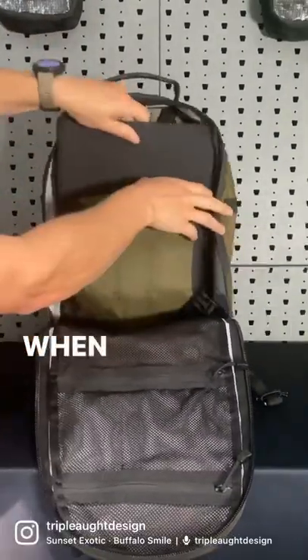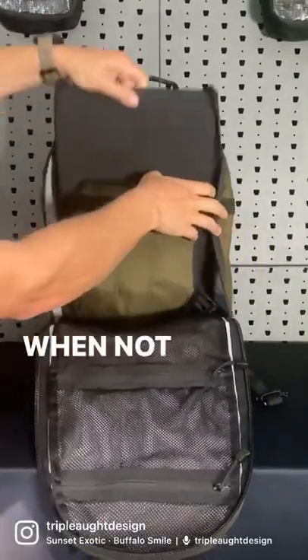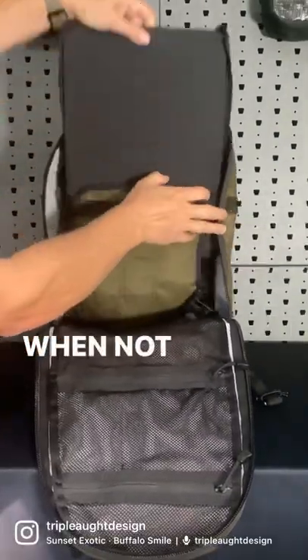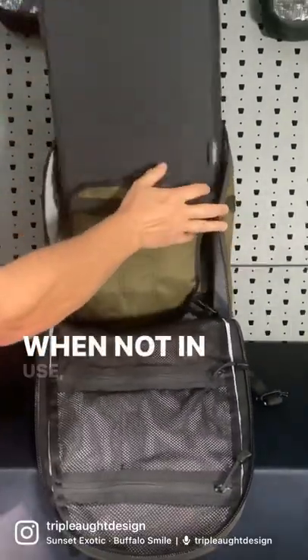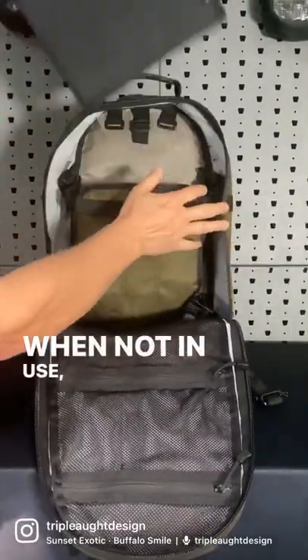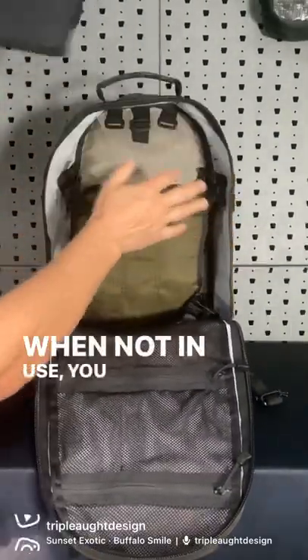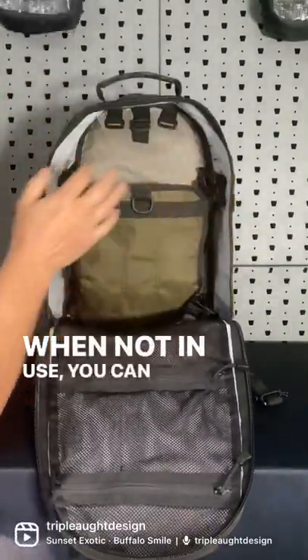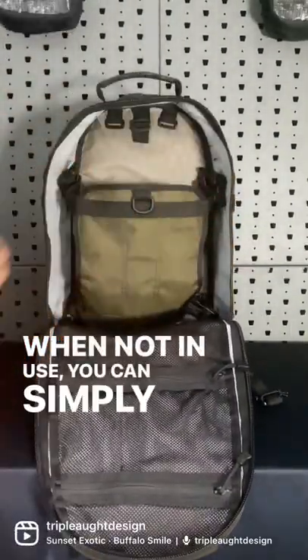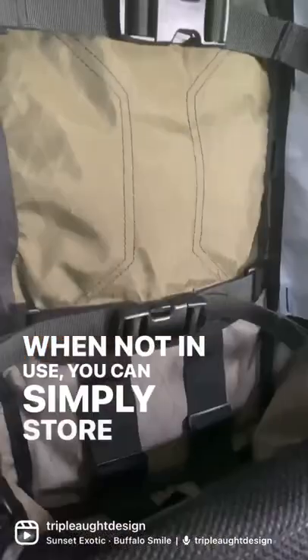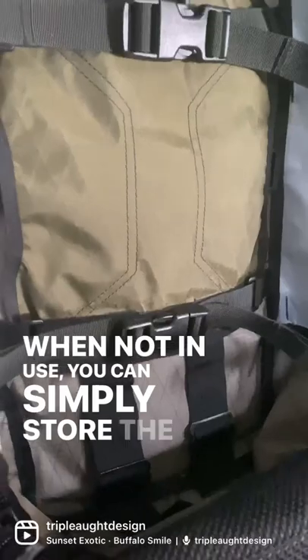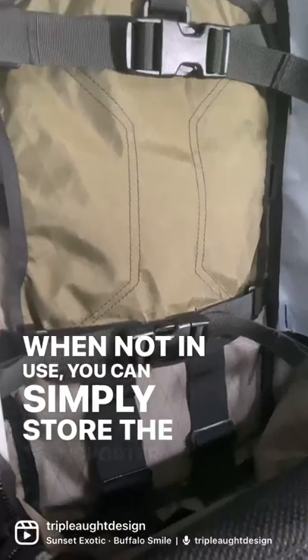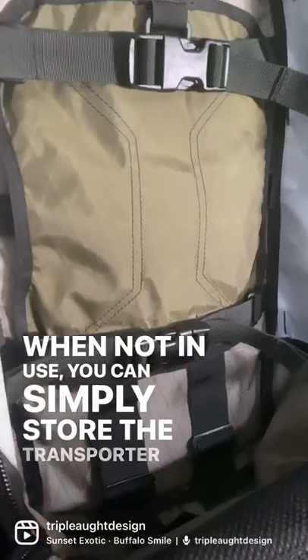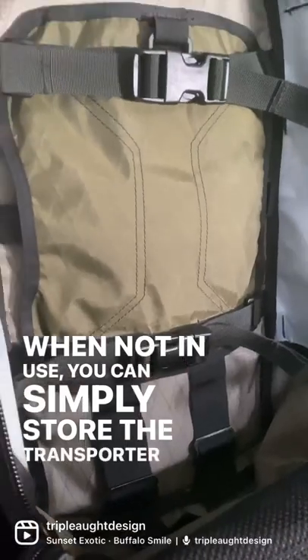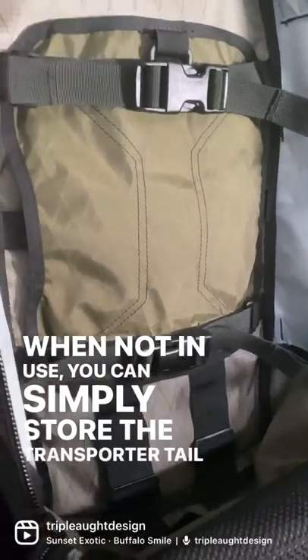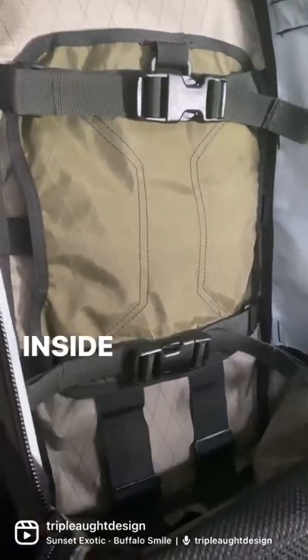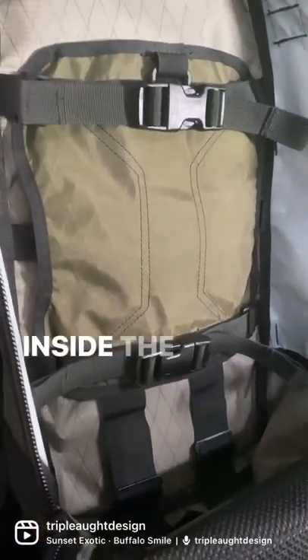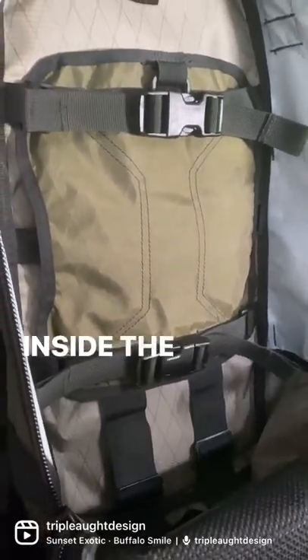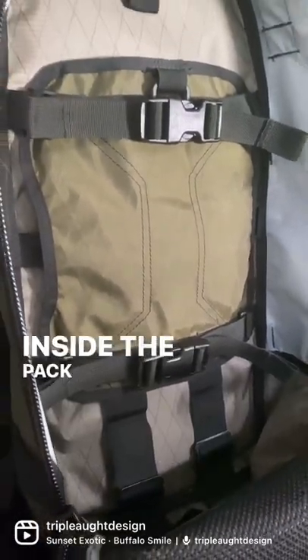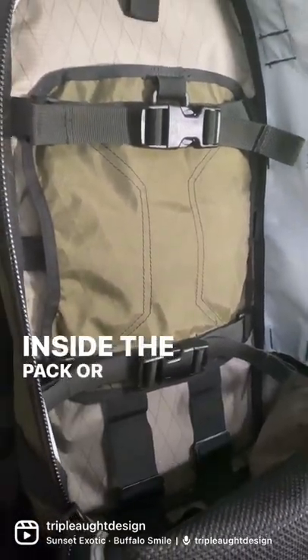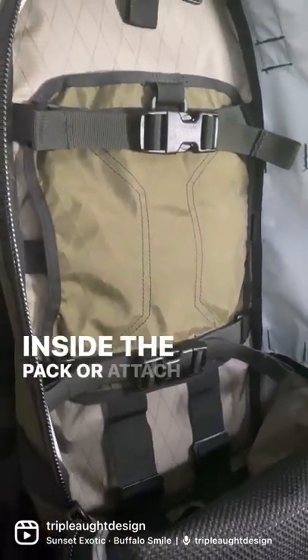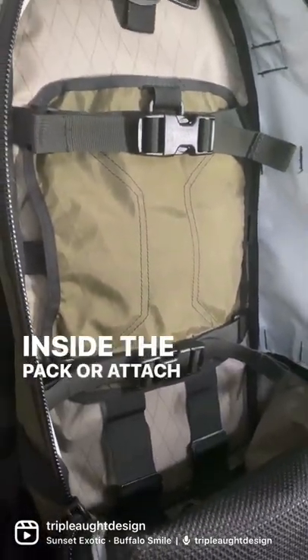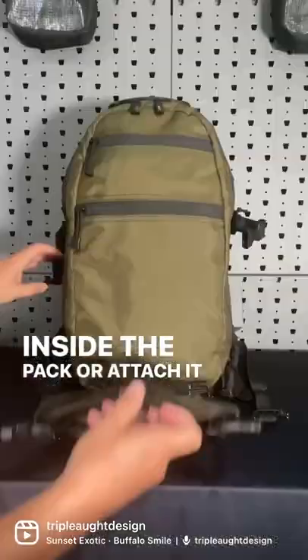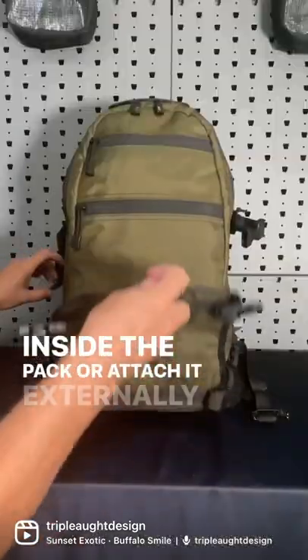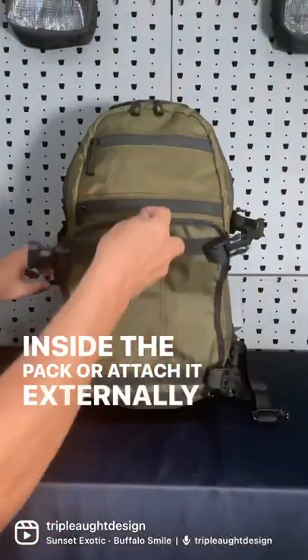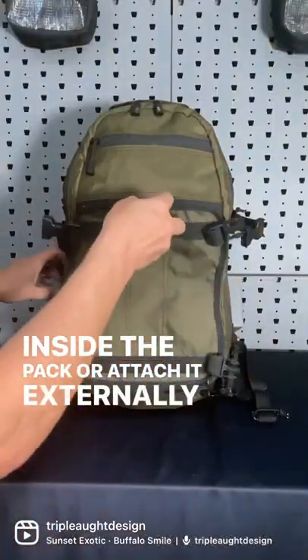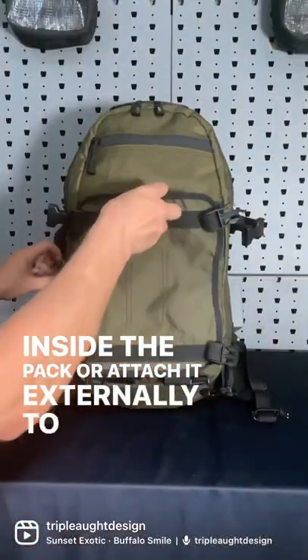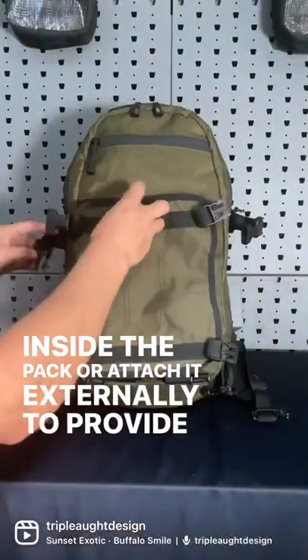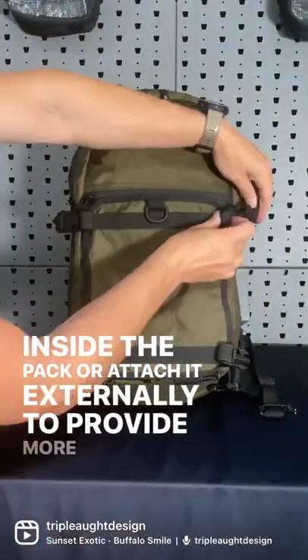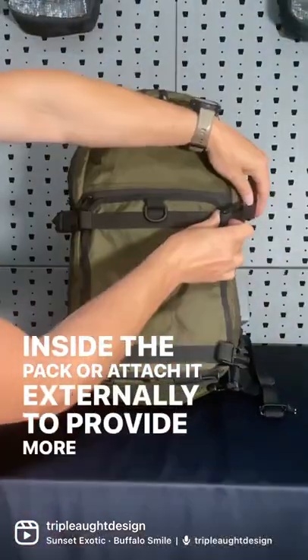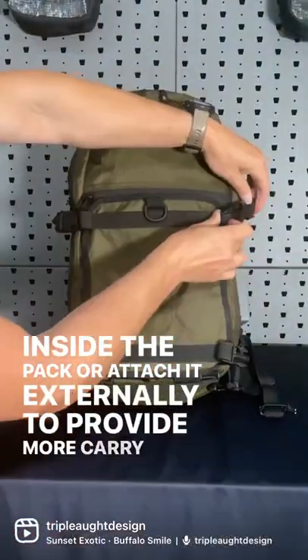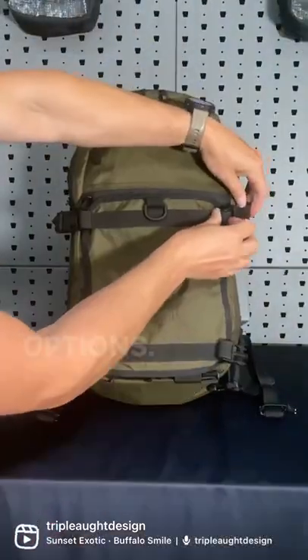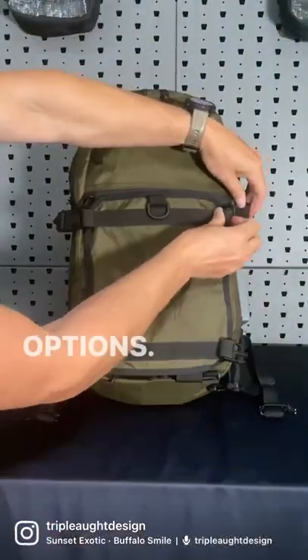When not in use, you can simply store the transporter tail inside the pack or attach it externally to provide more carry options.